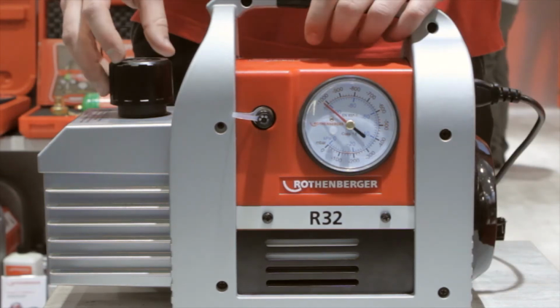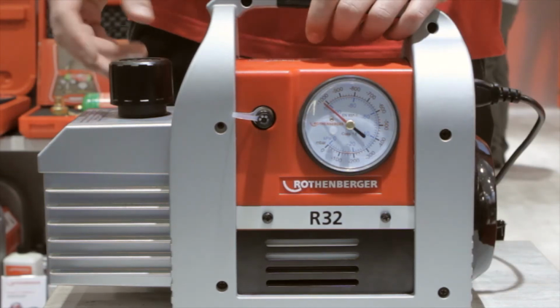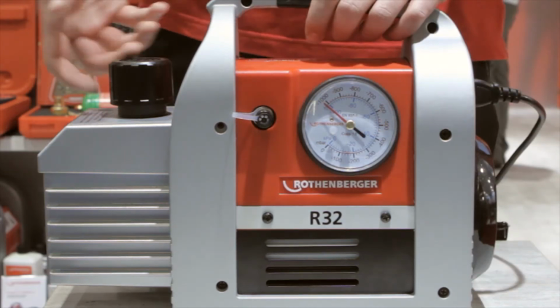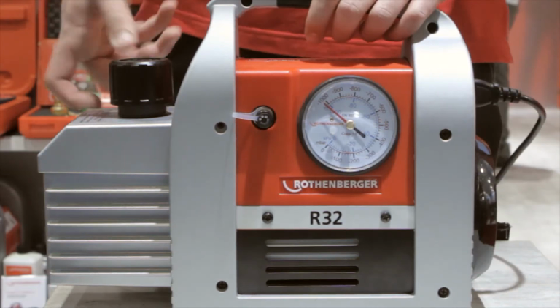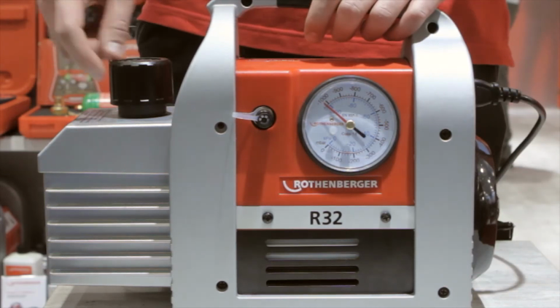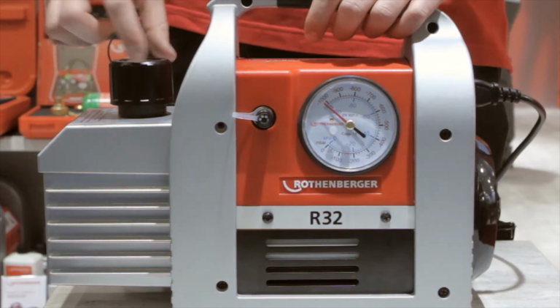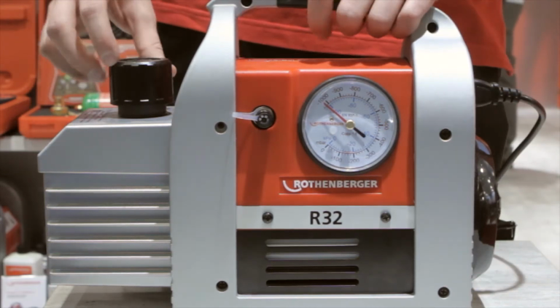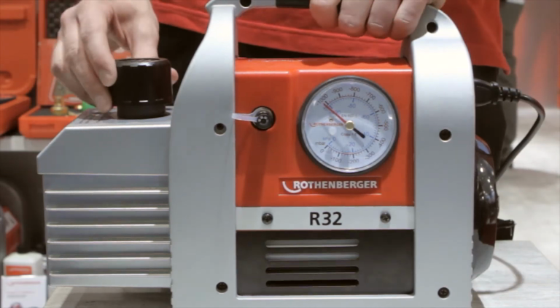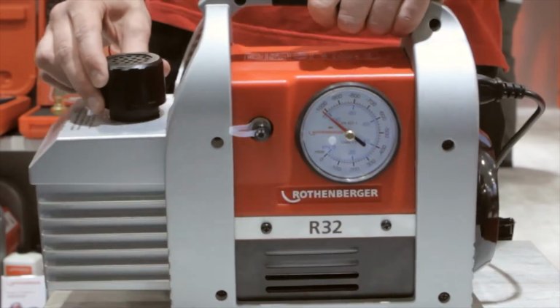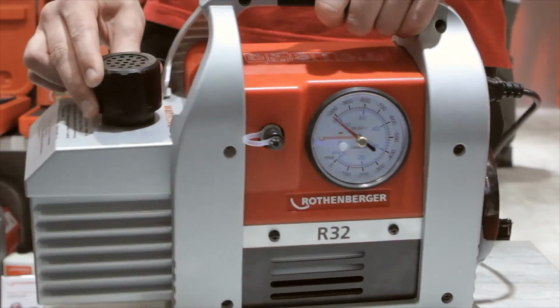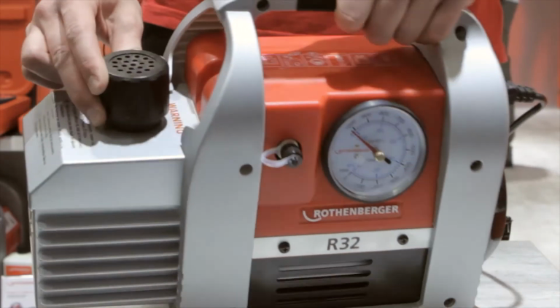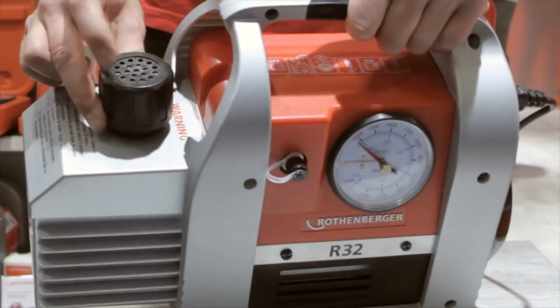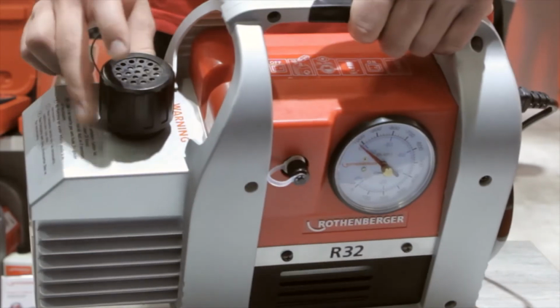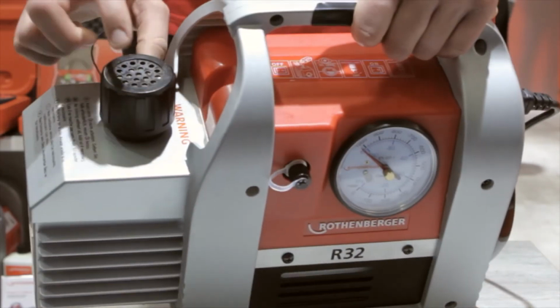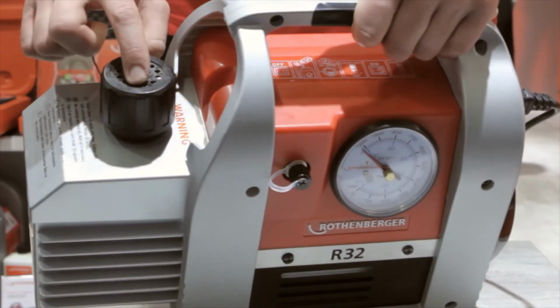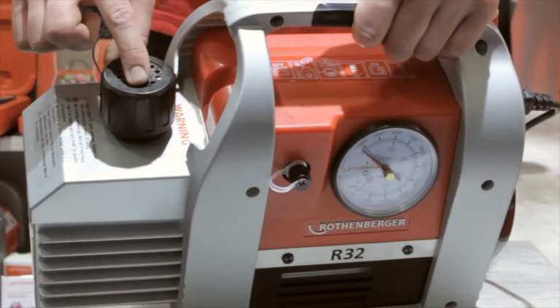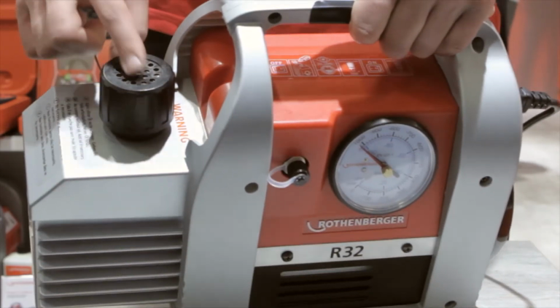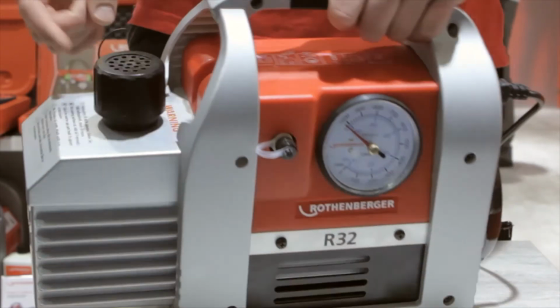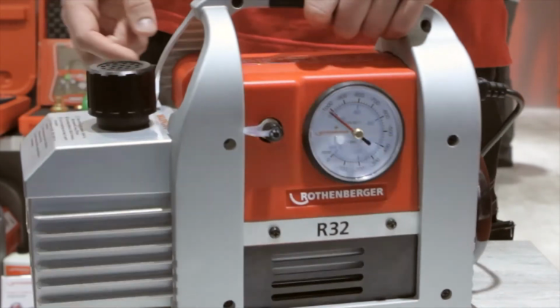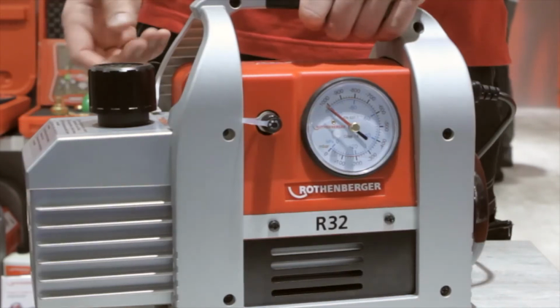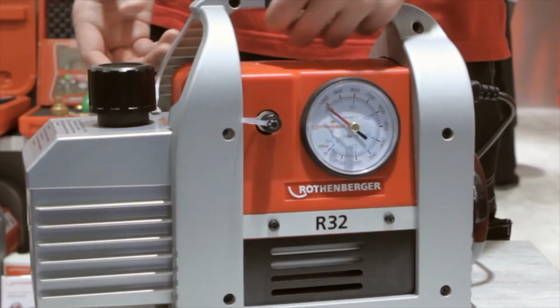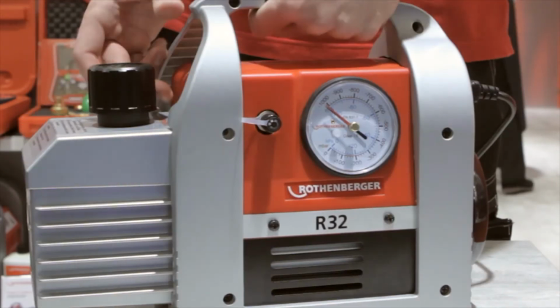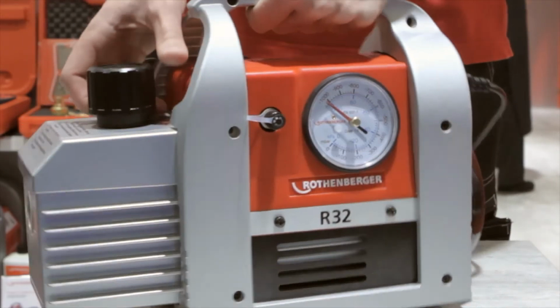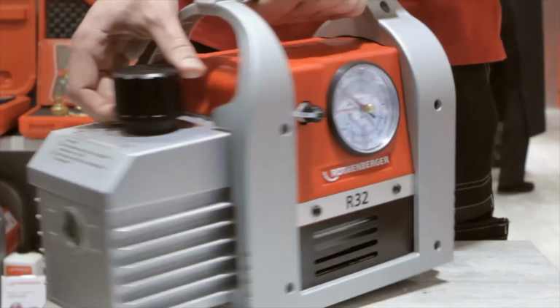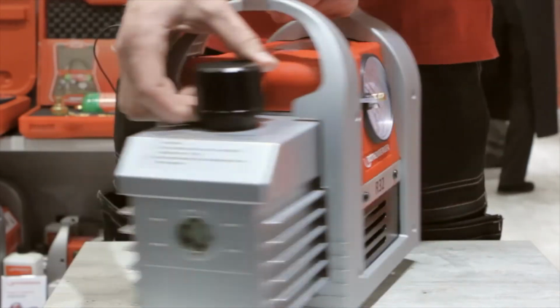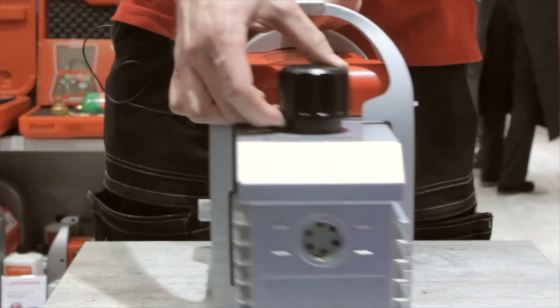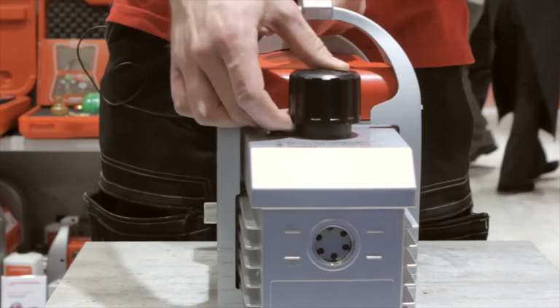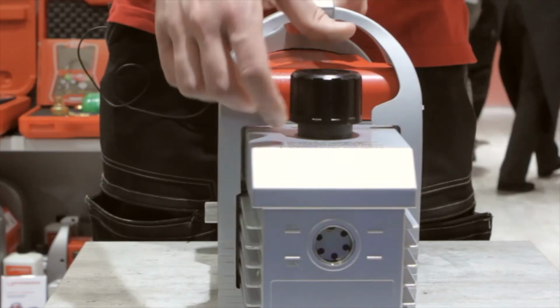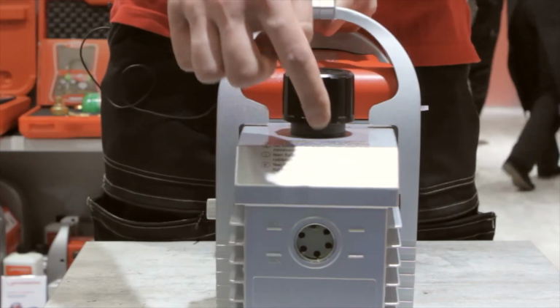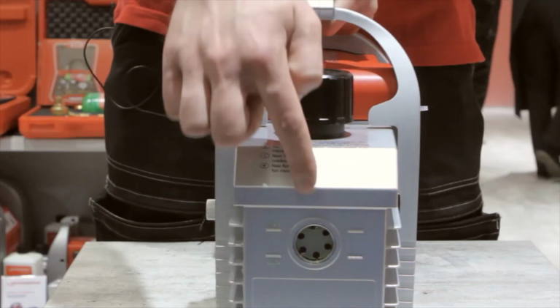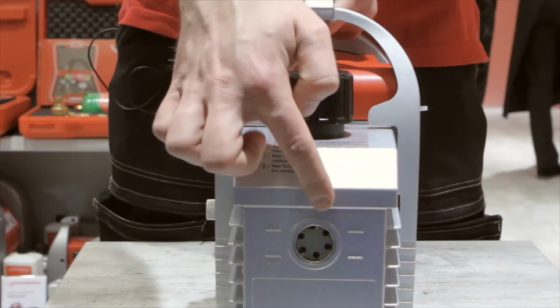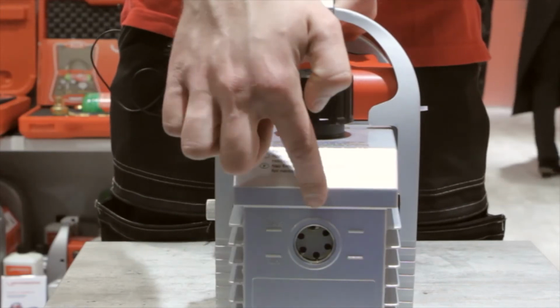Another feature, you can see a very big filter being built in here. You can also see we have a side glass here.